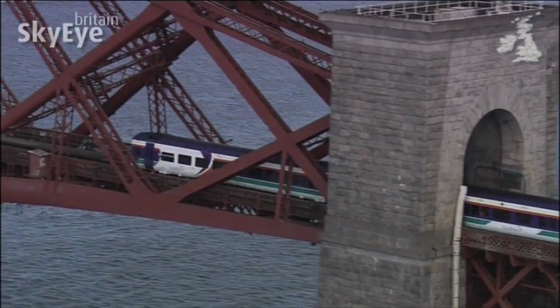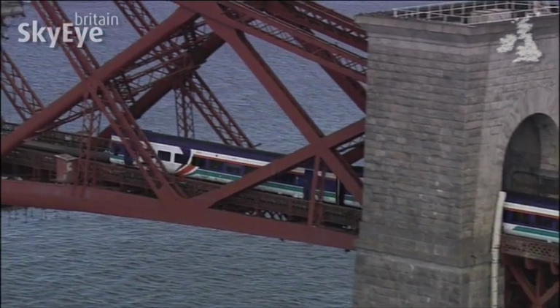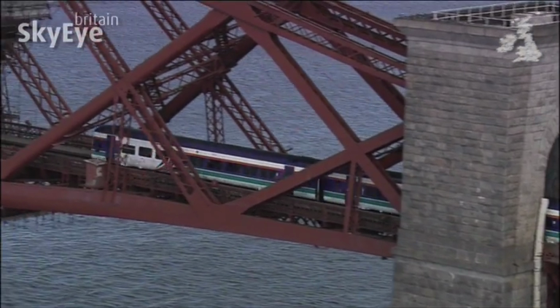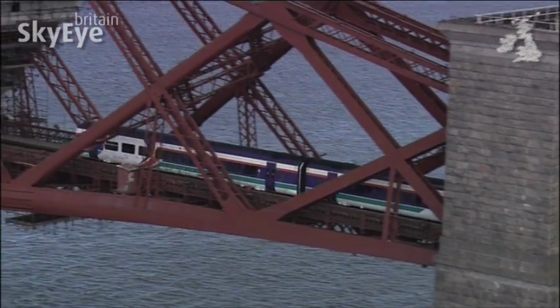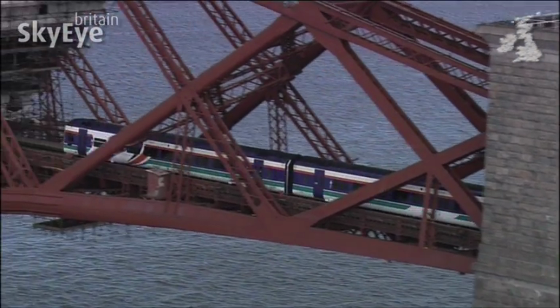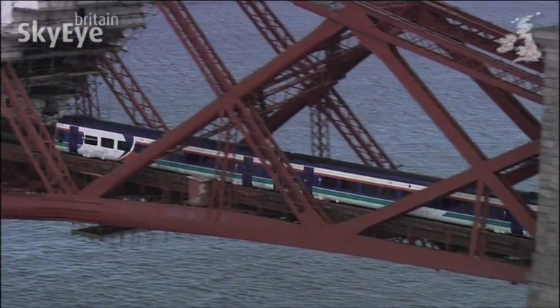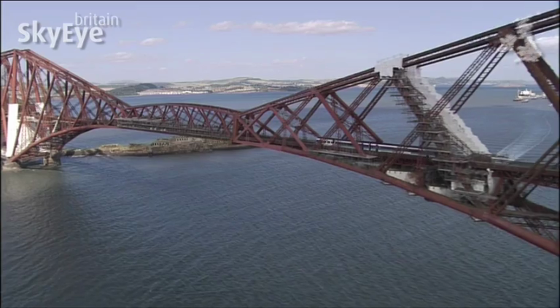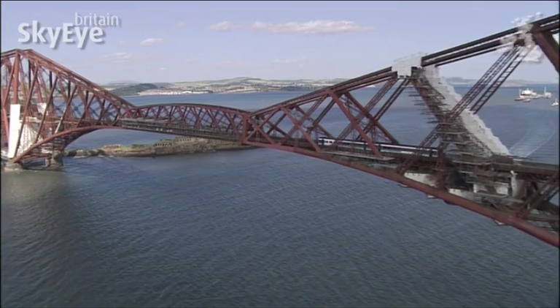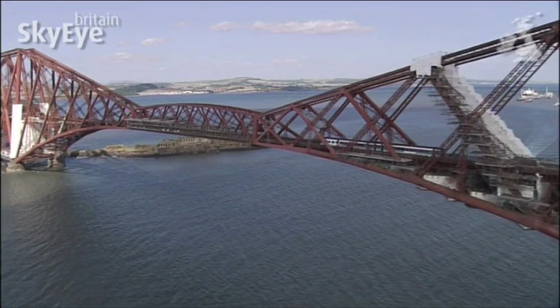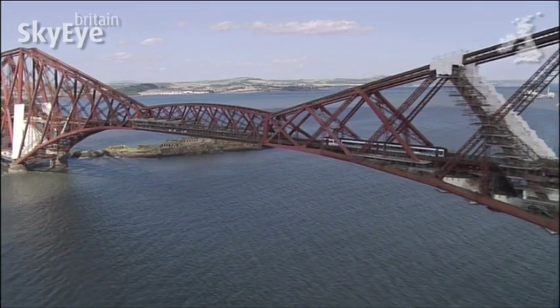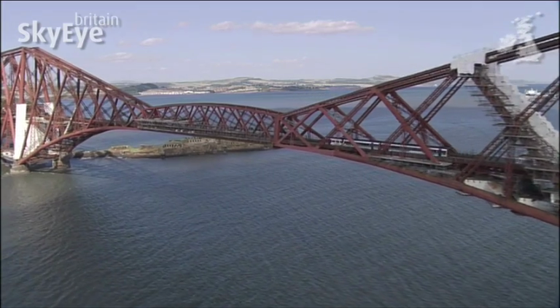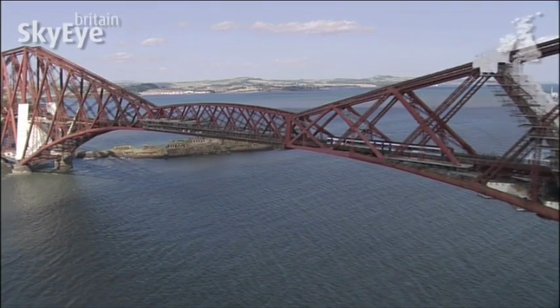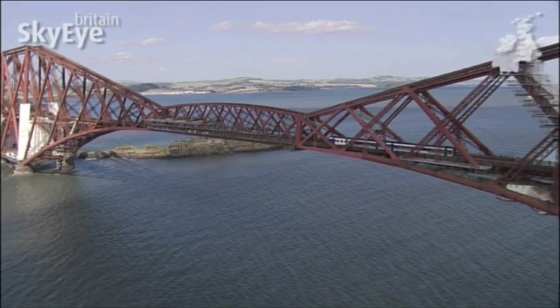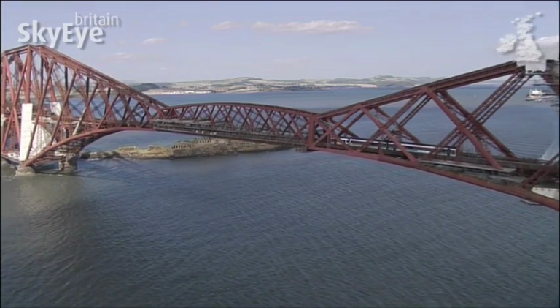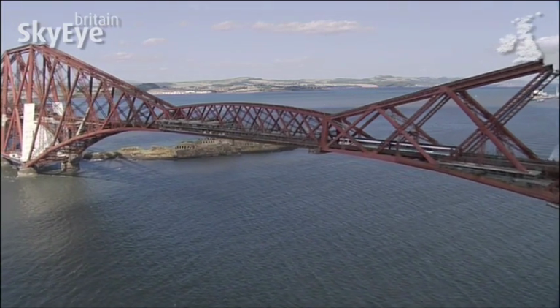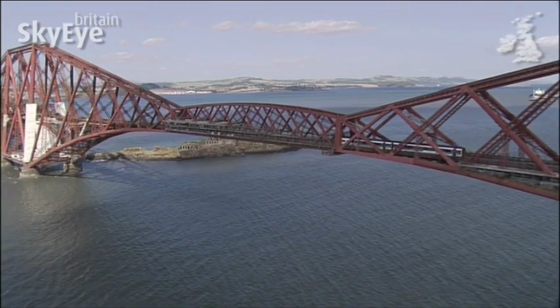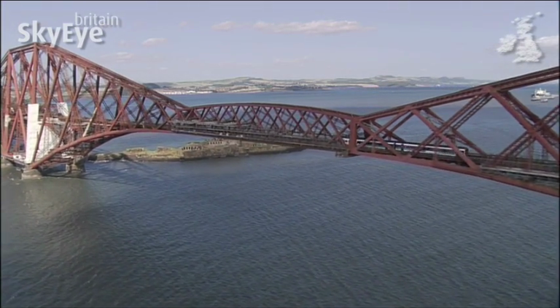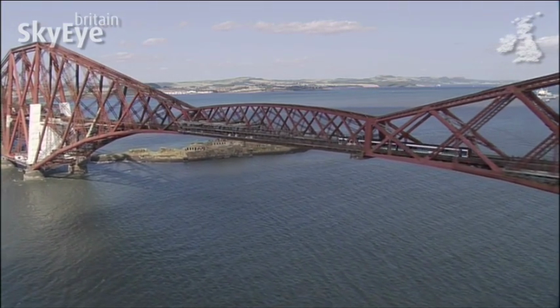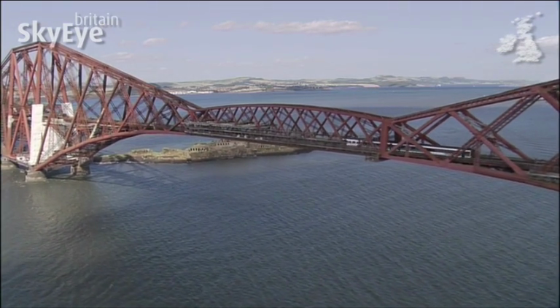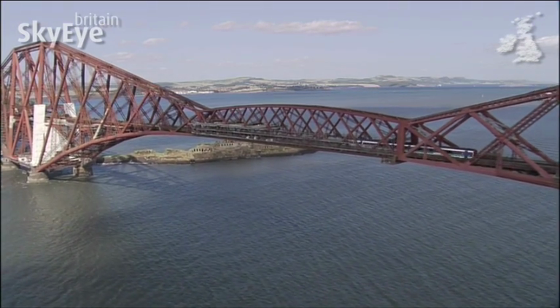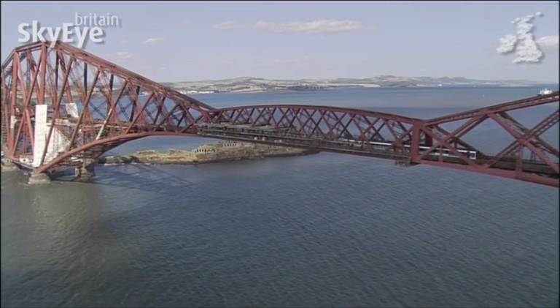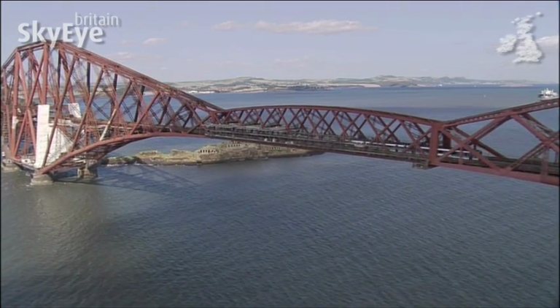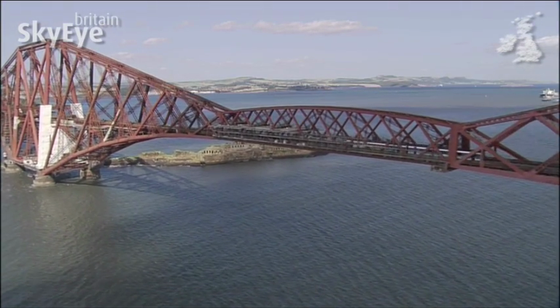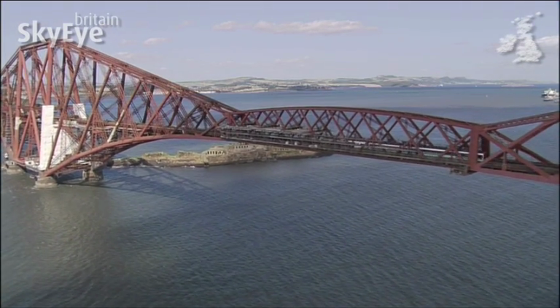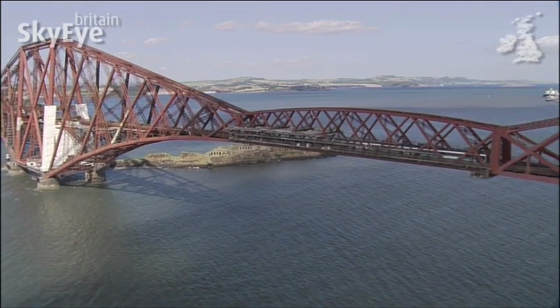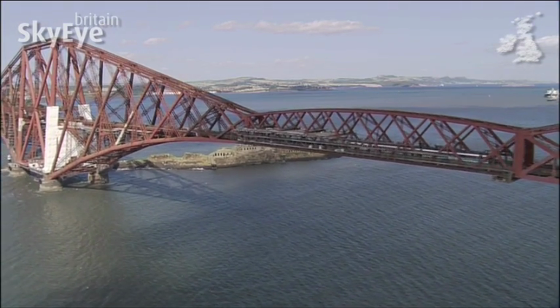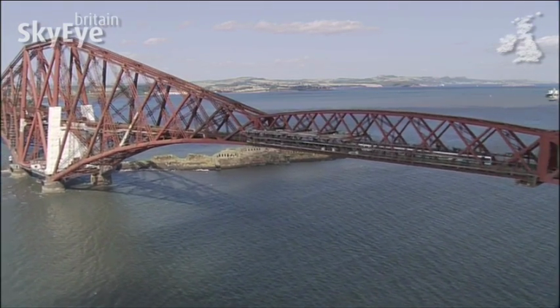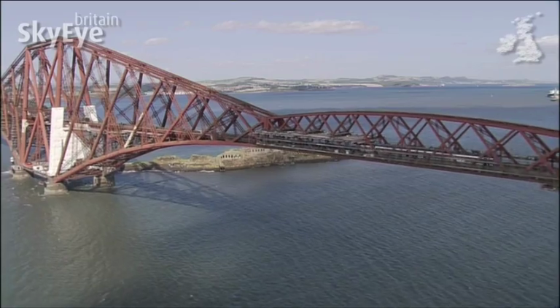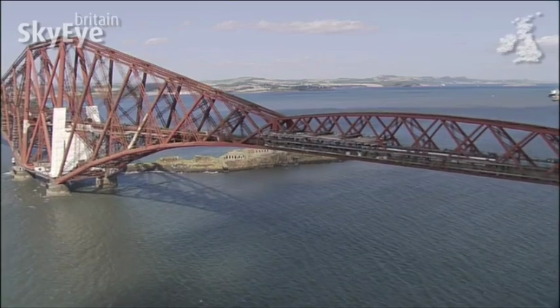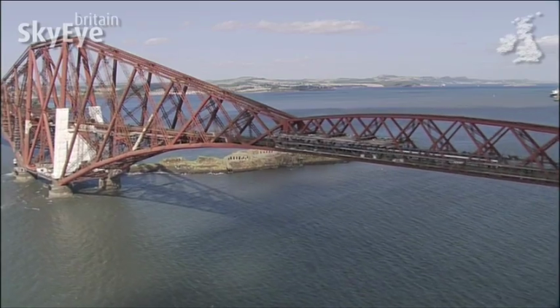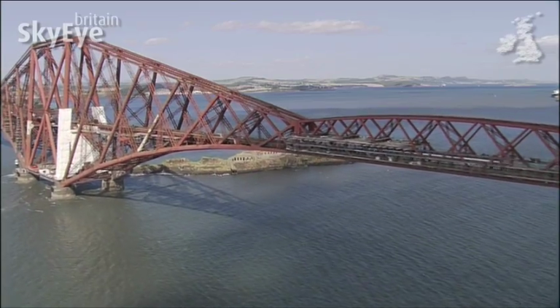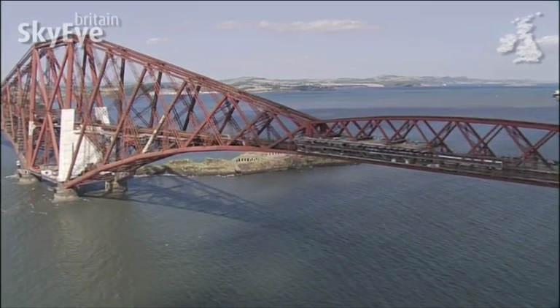Meanwhile, over in Paris, the Eiffel Tower was also being built — but in Paris, they were using wrought iron.